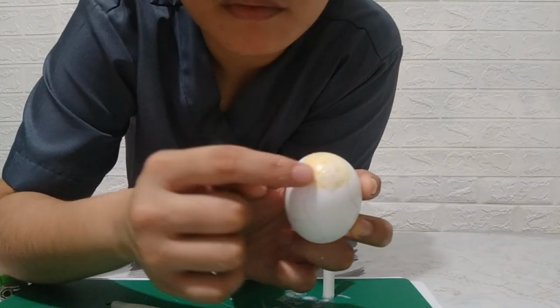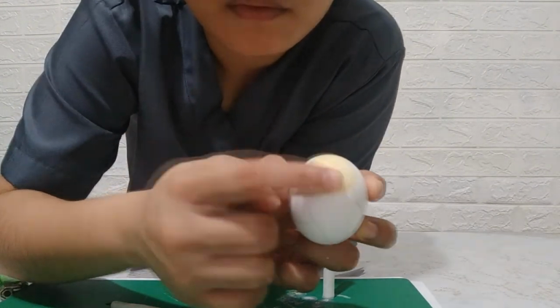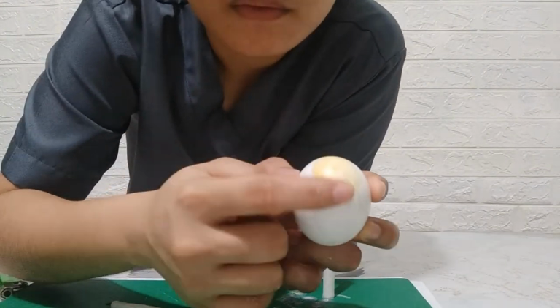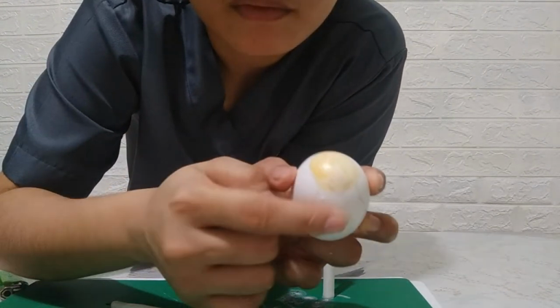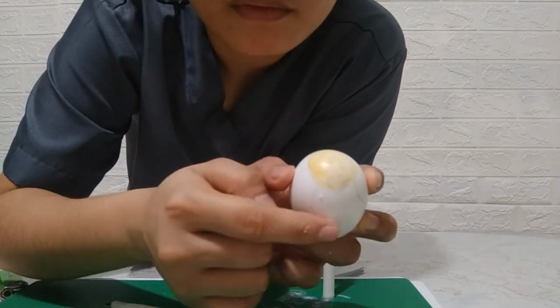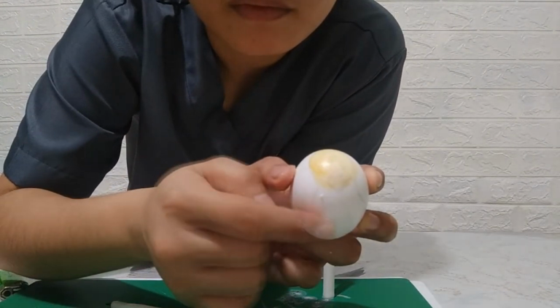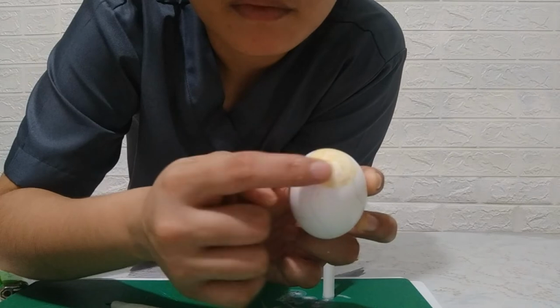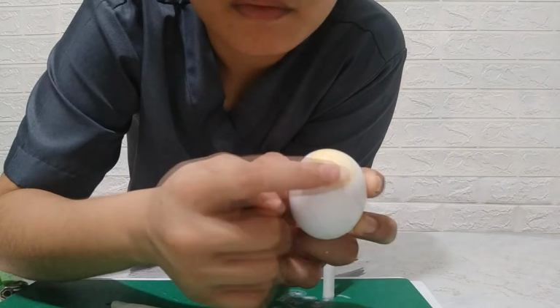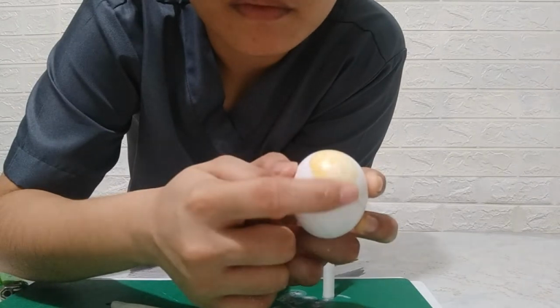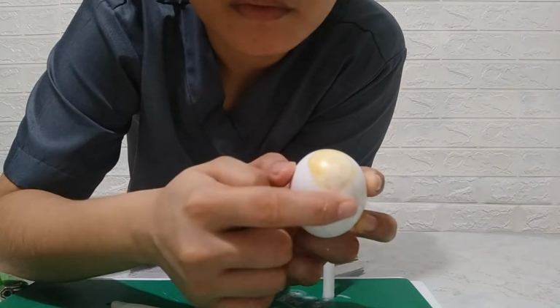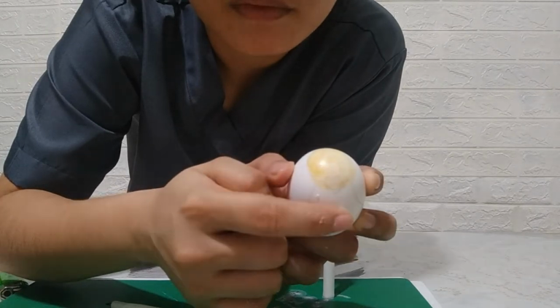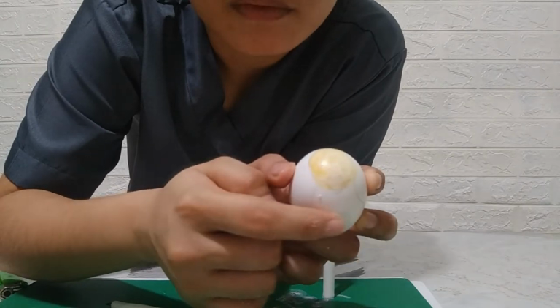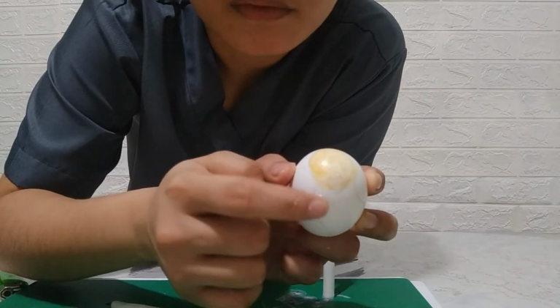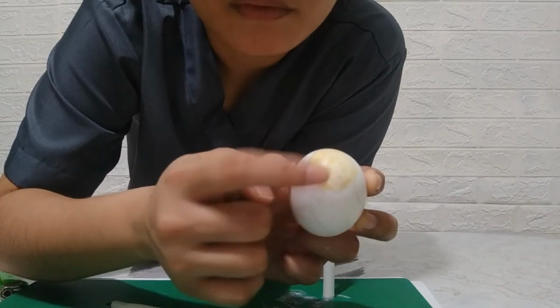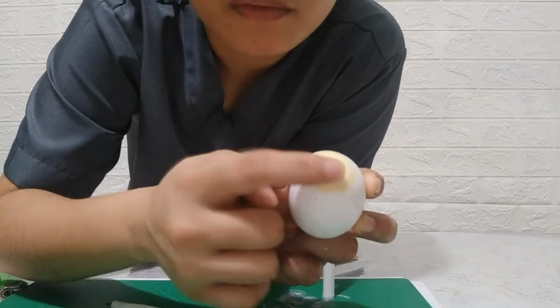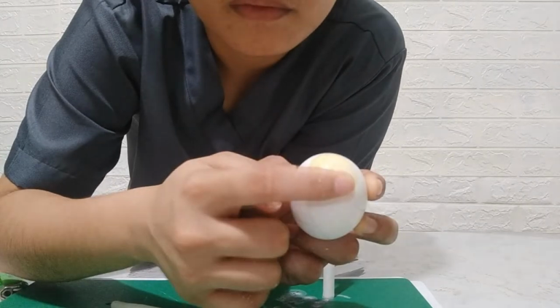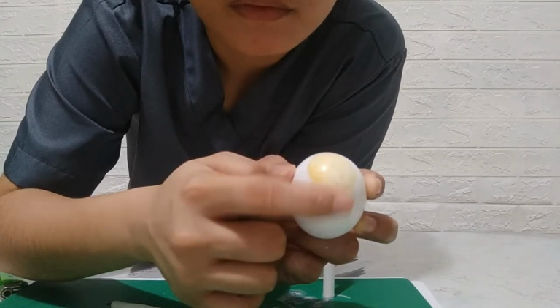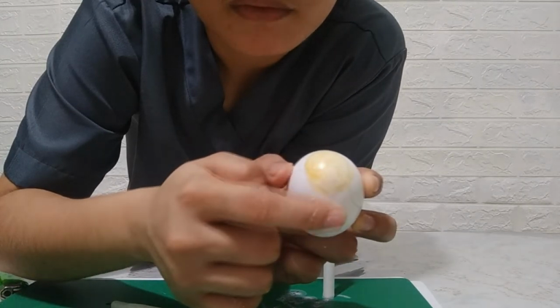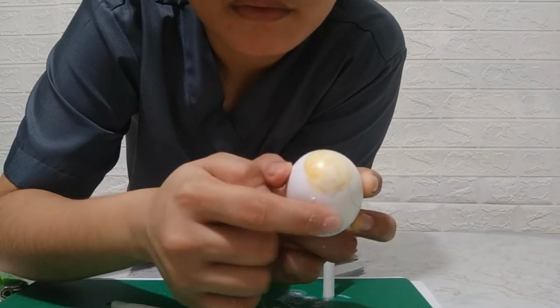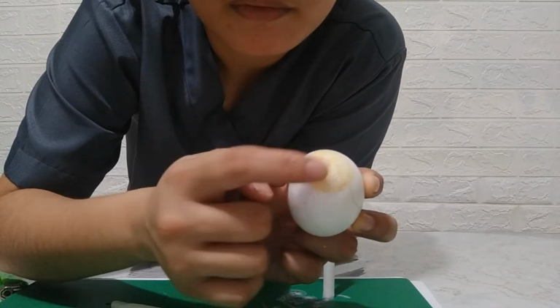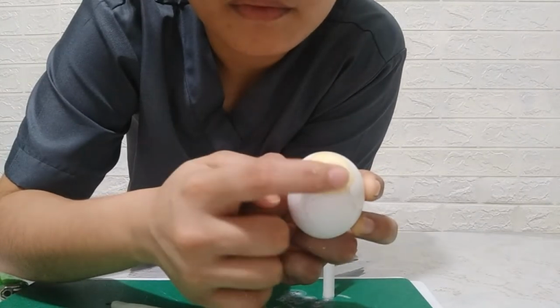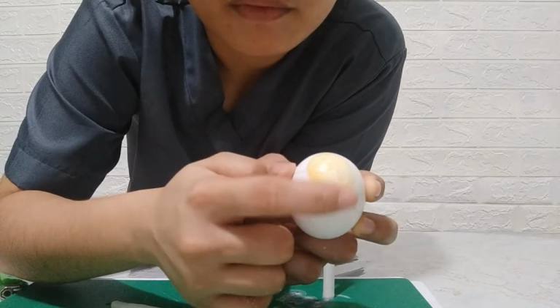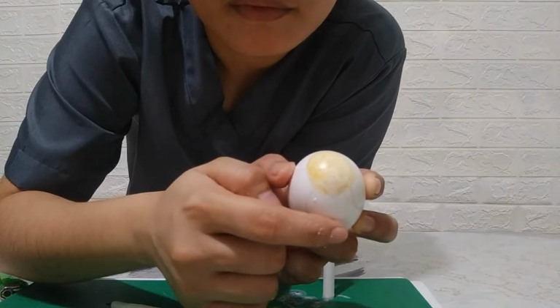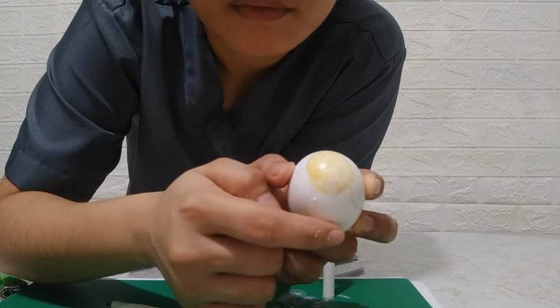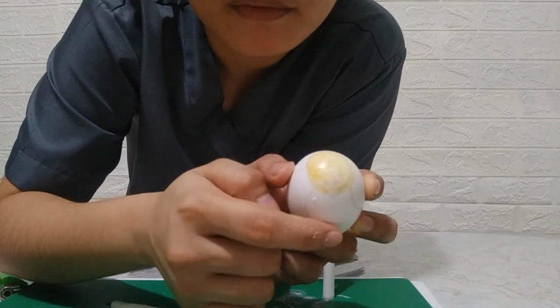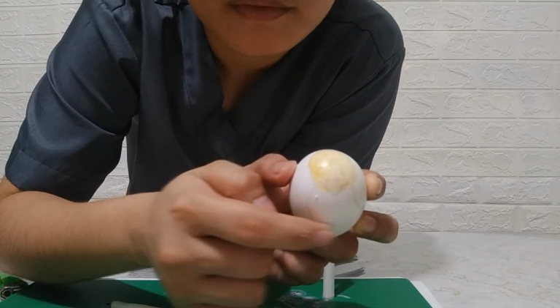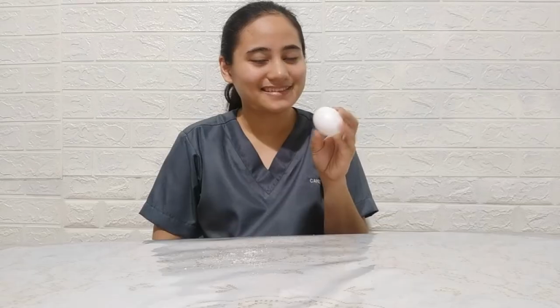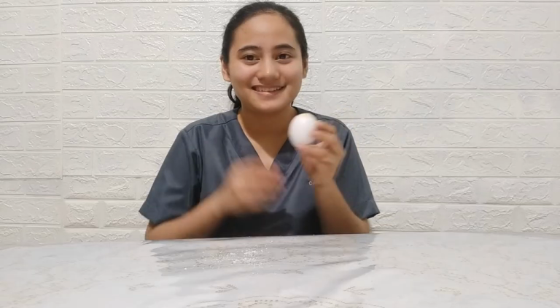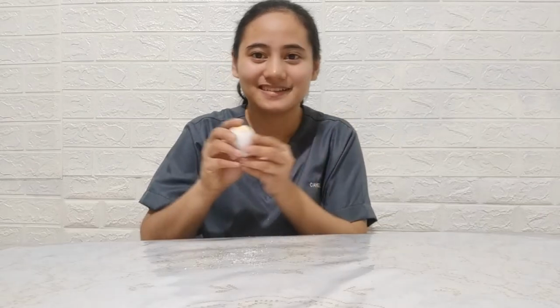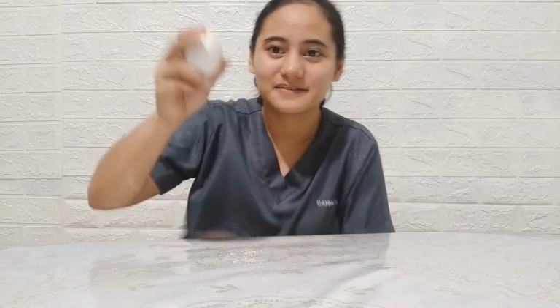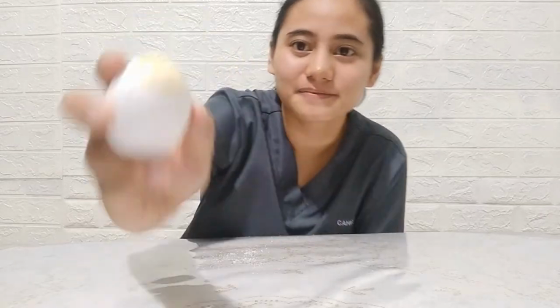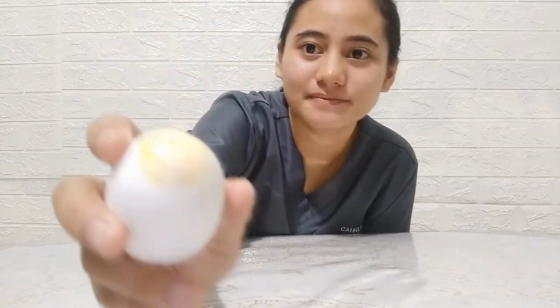You can see that the egg has a smooth seal covering the hole.